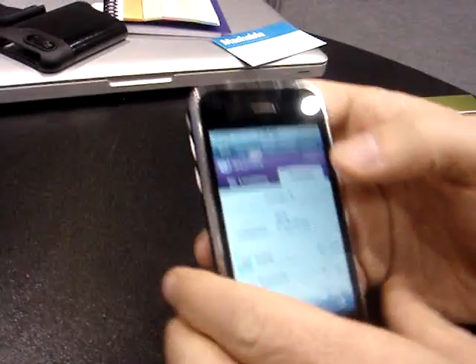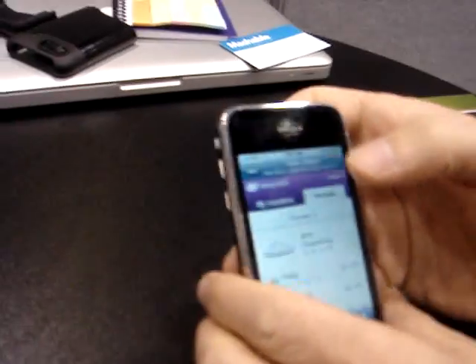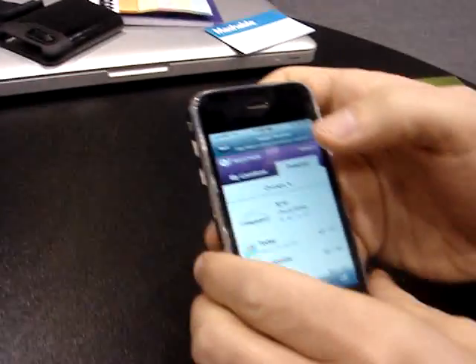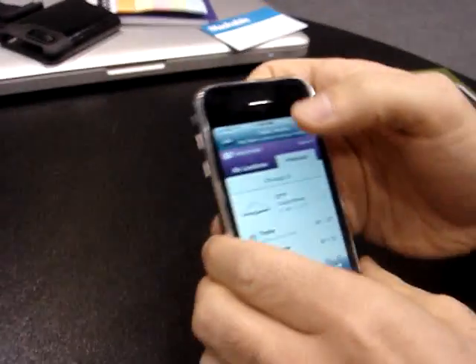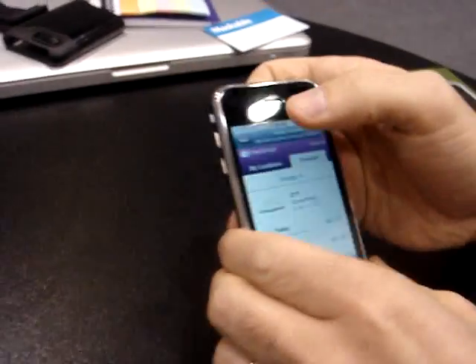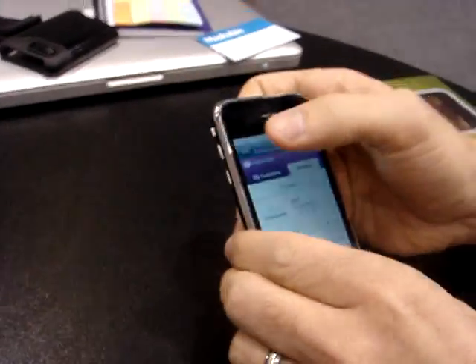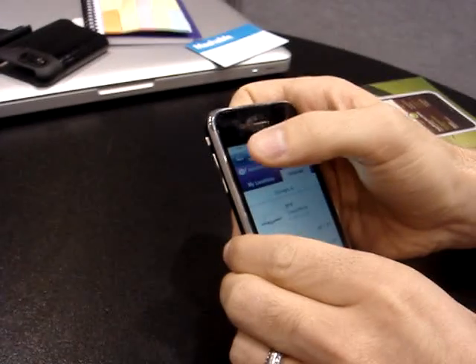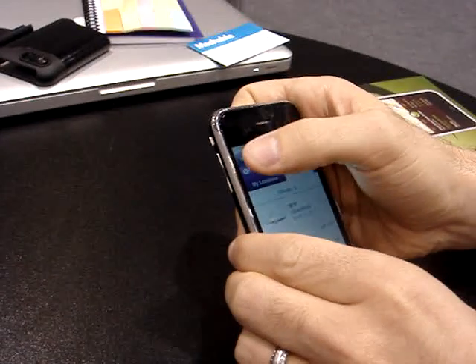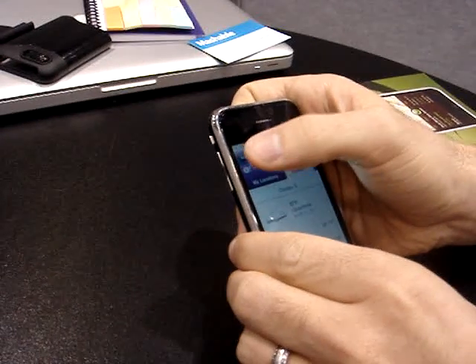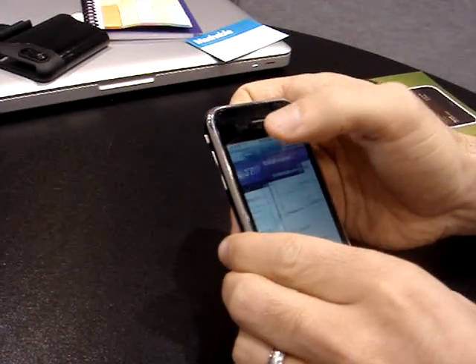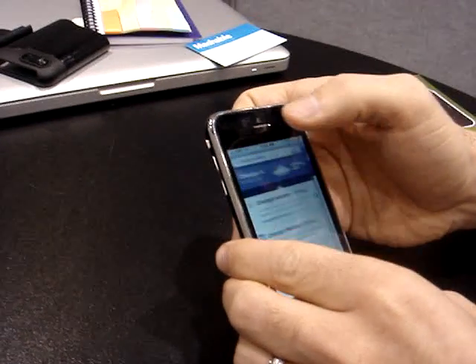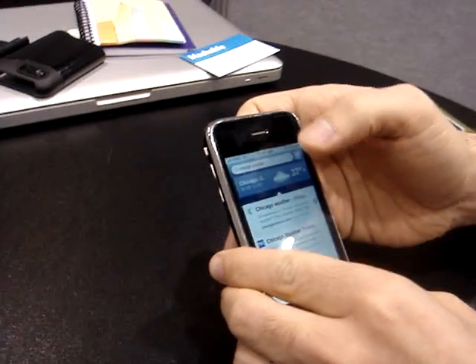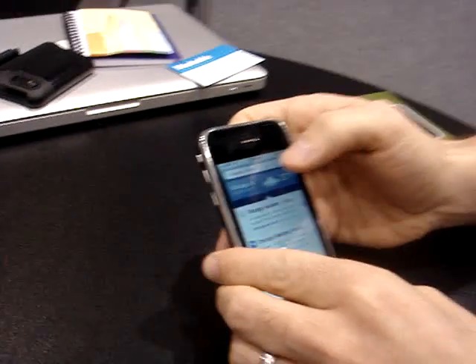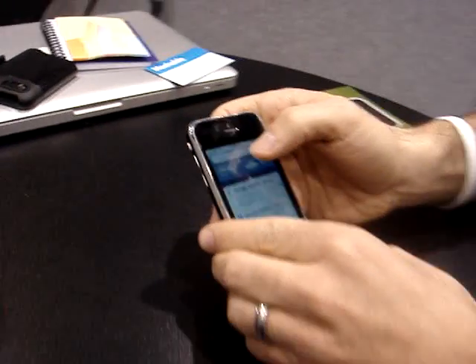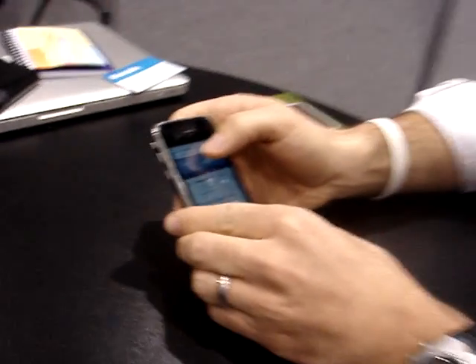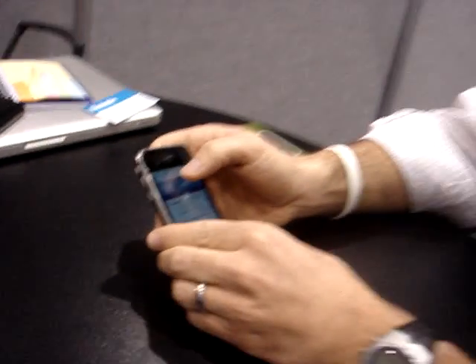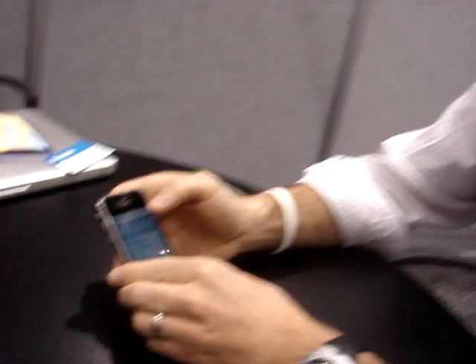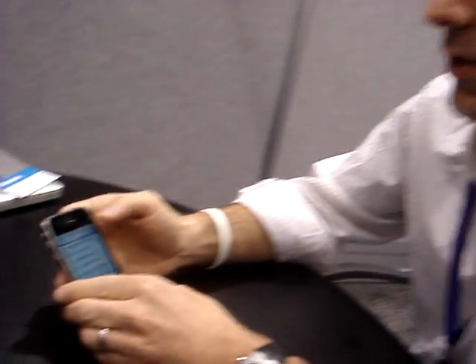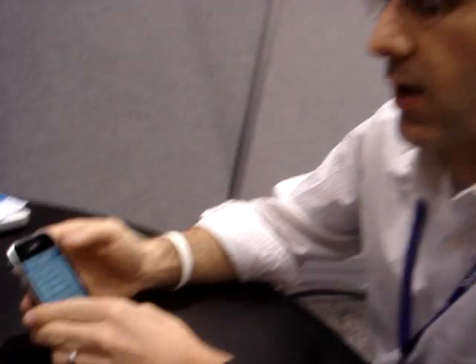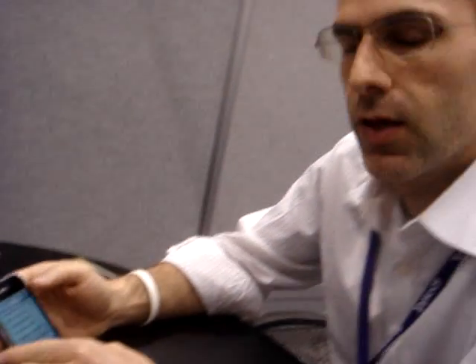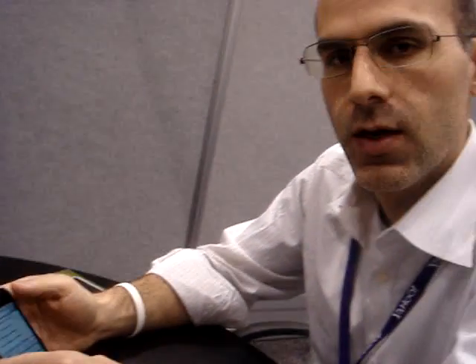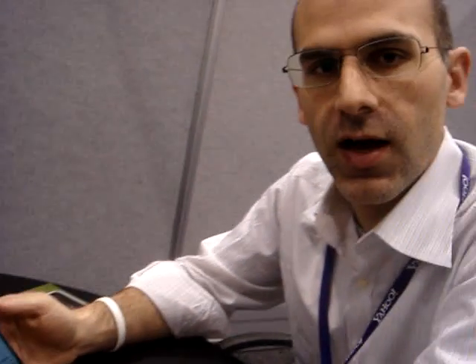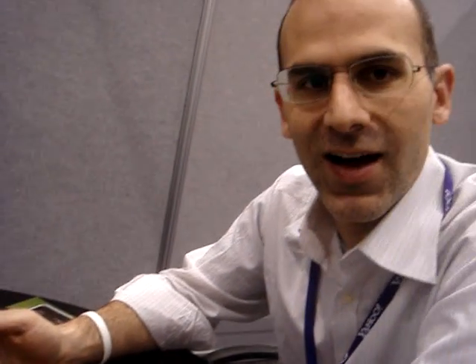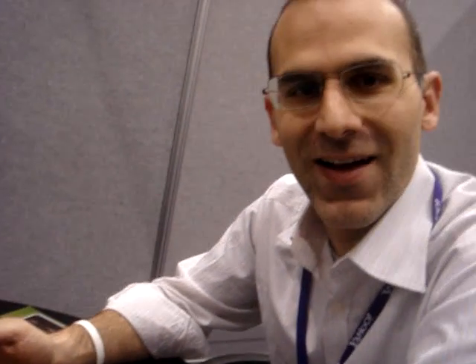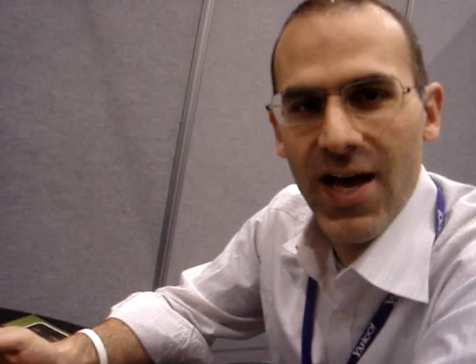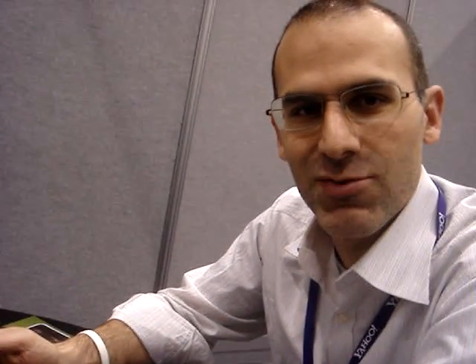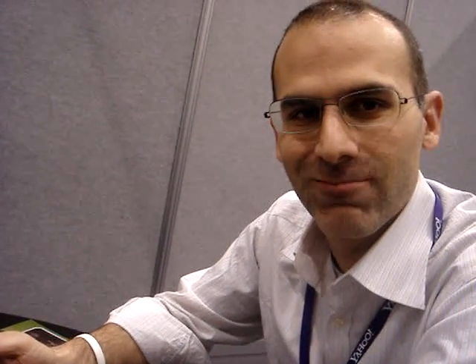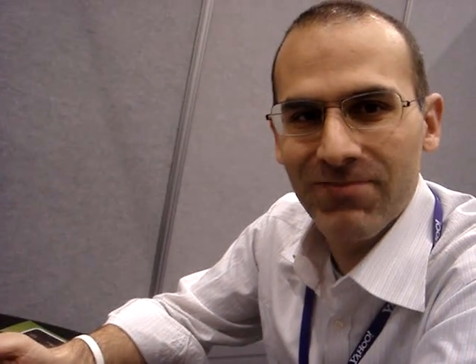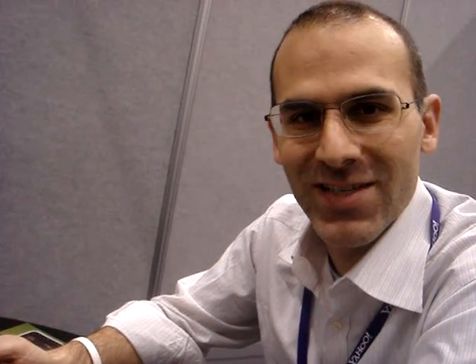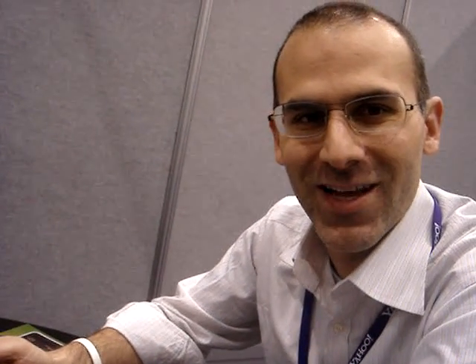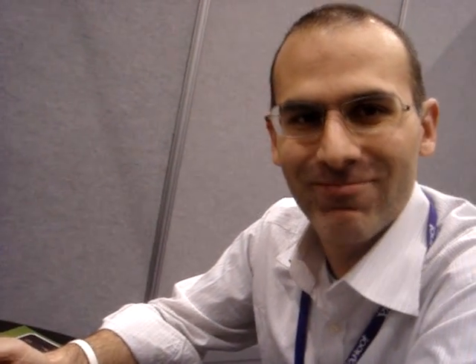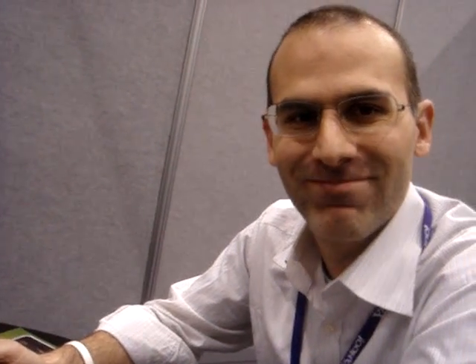So that's the Yahoo Search app for the iPhone, available today on the App Store.